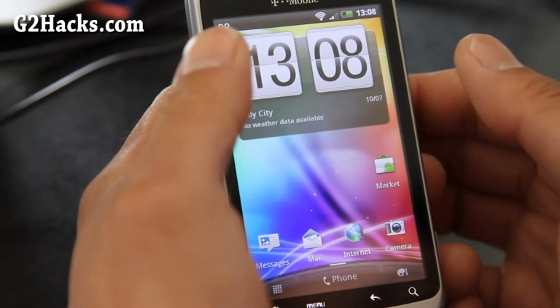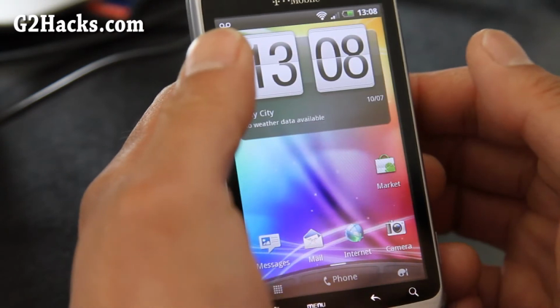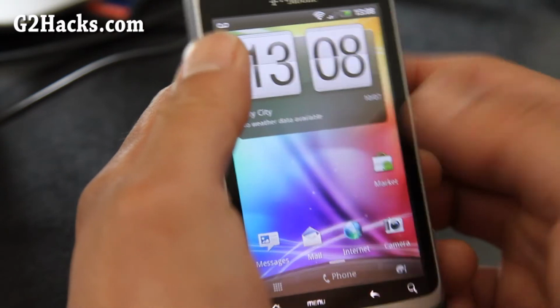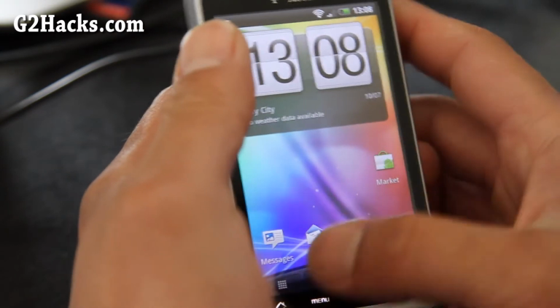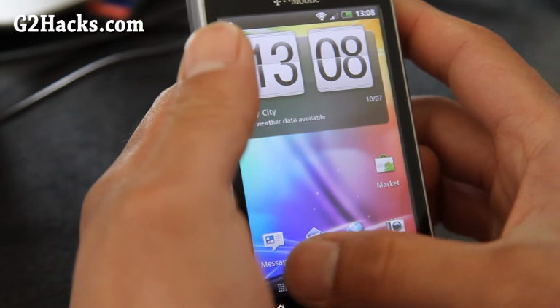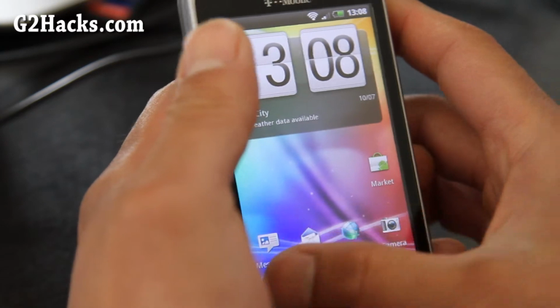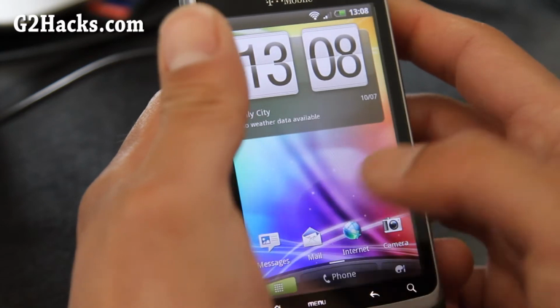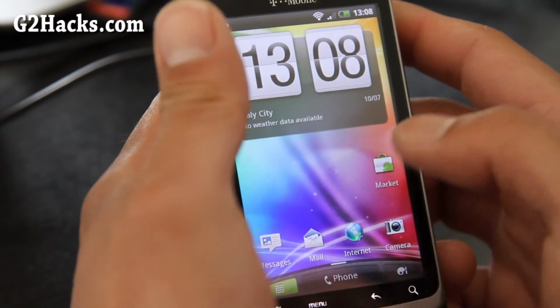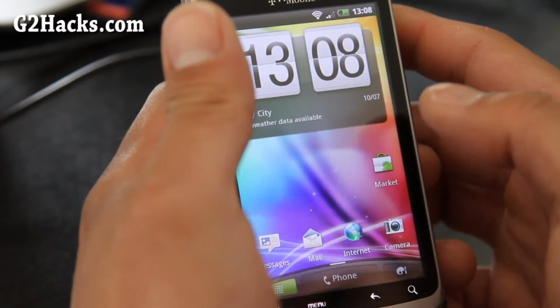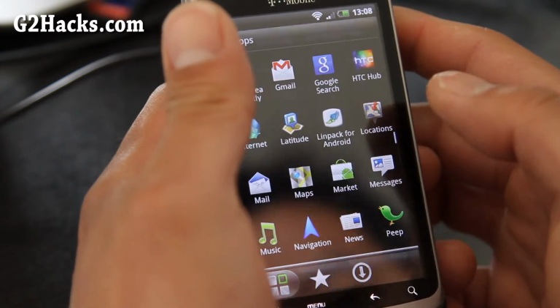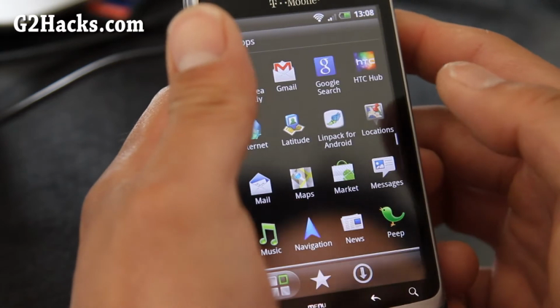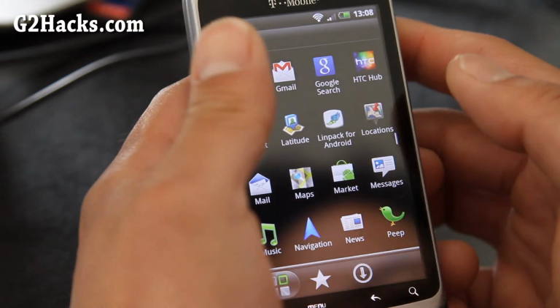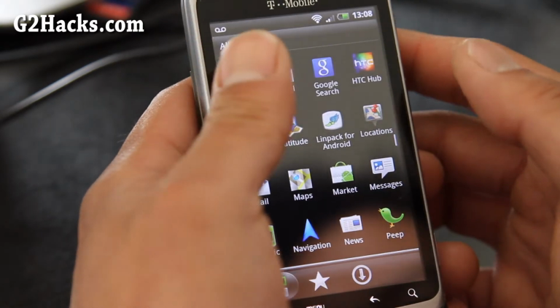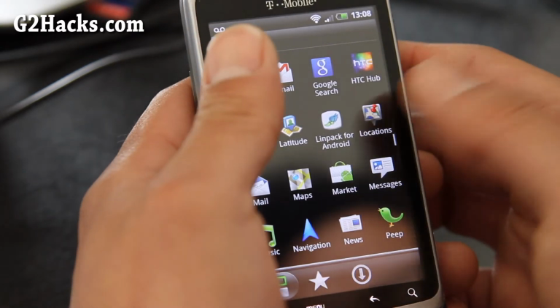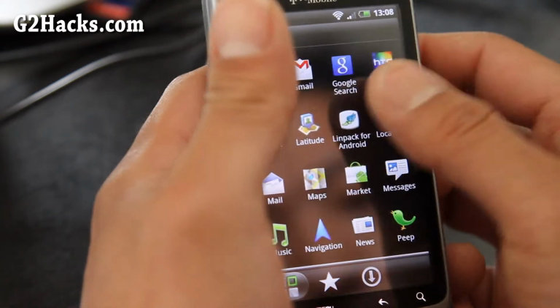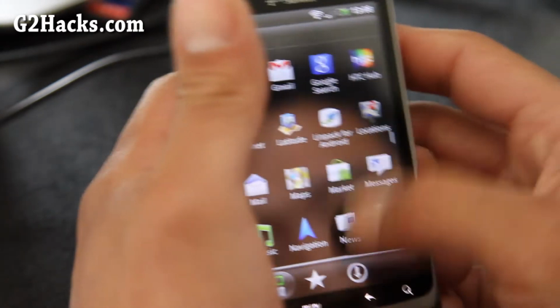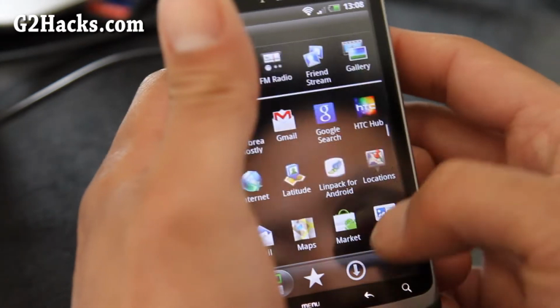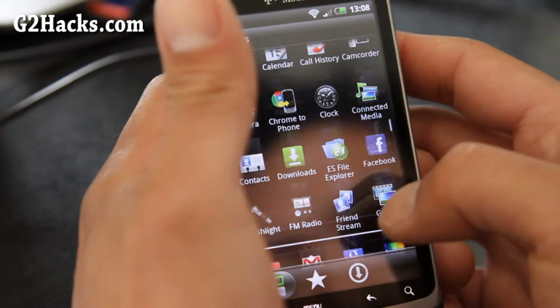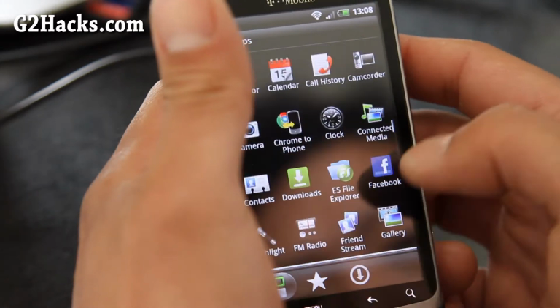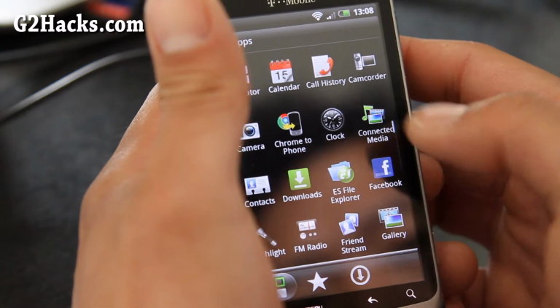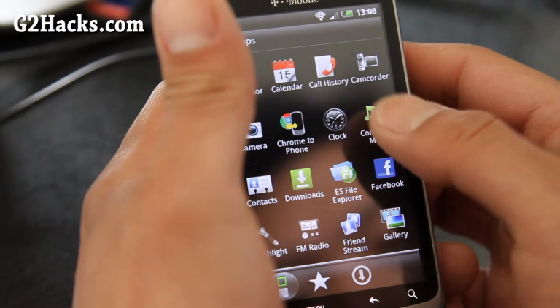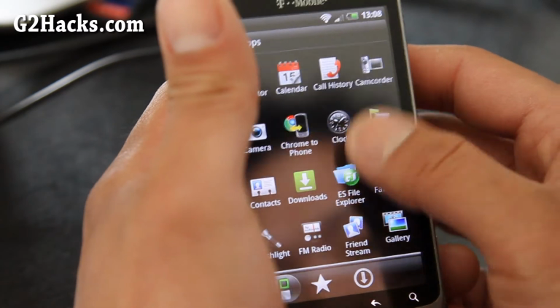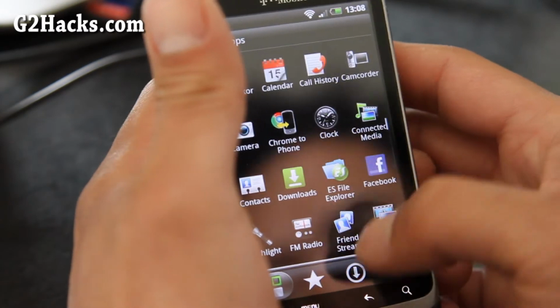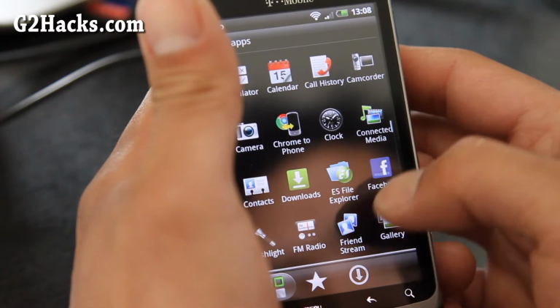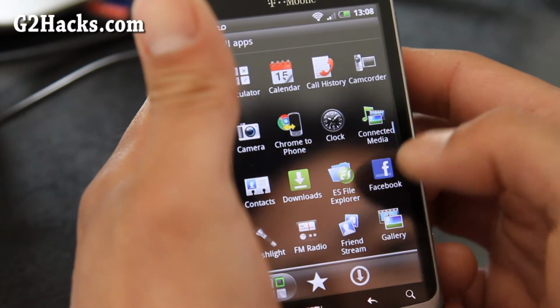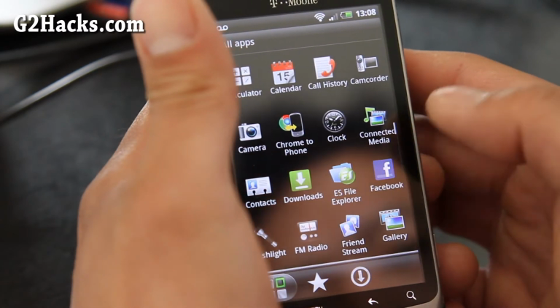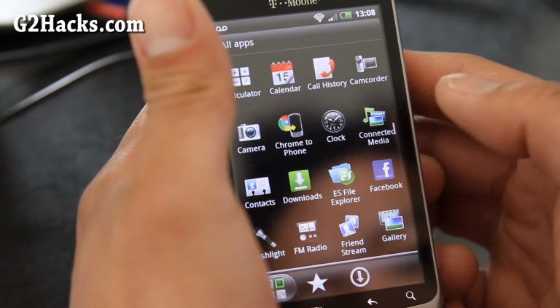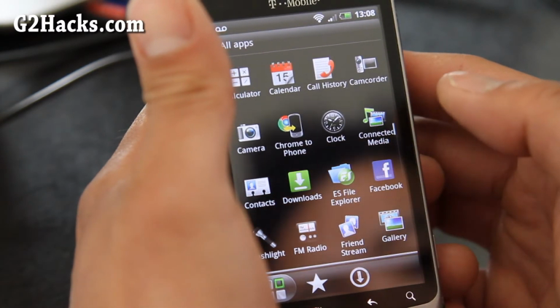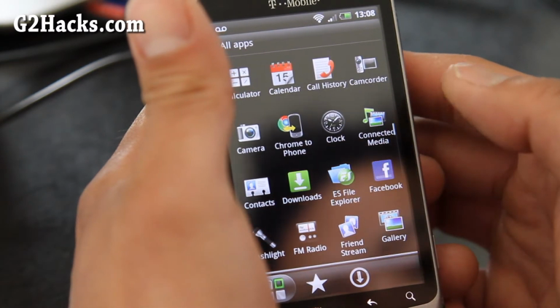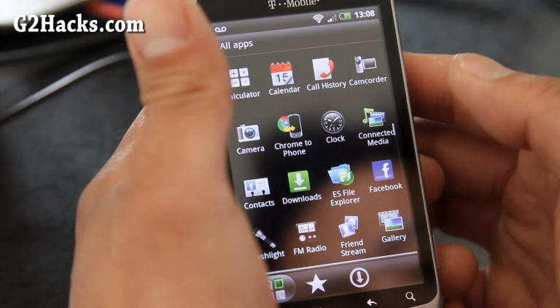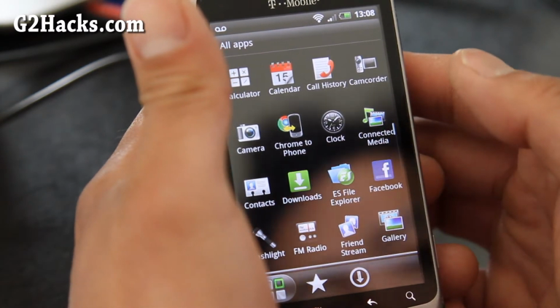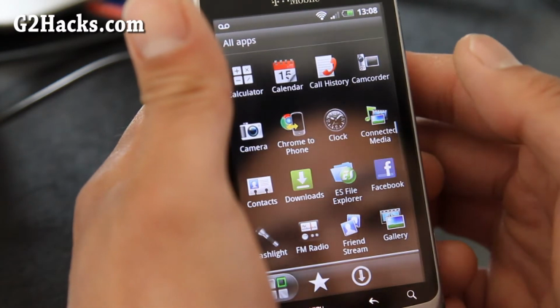What else can I show you? It comes with a bunch of apps.